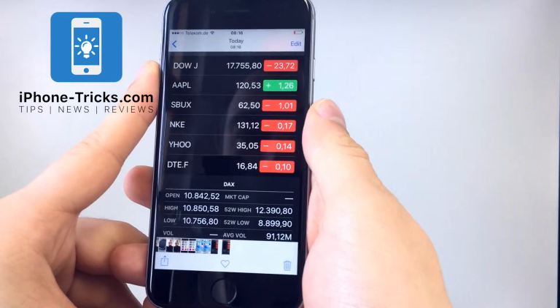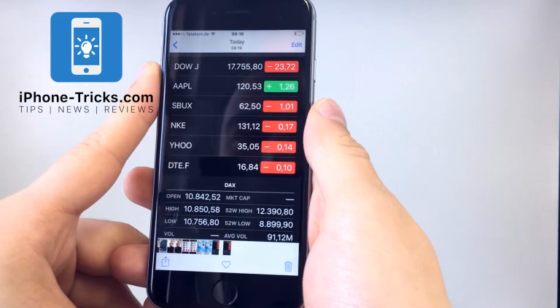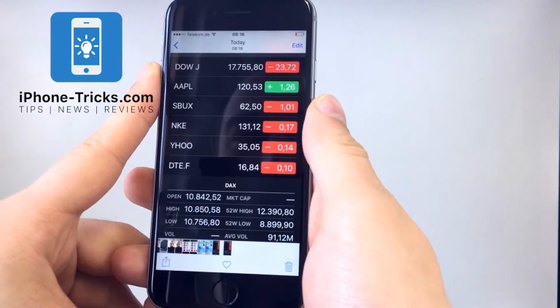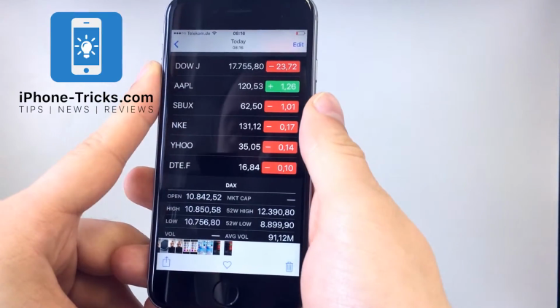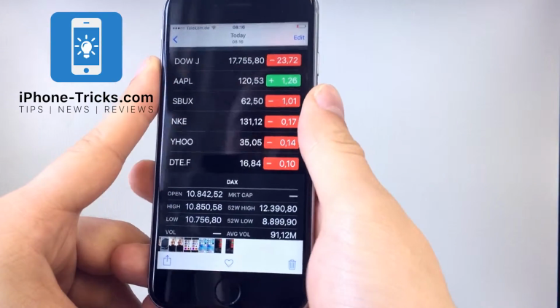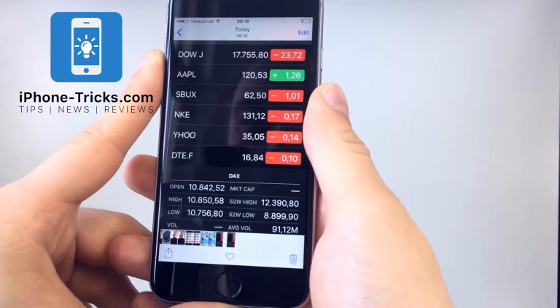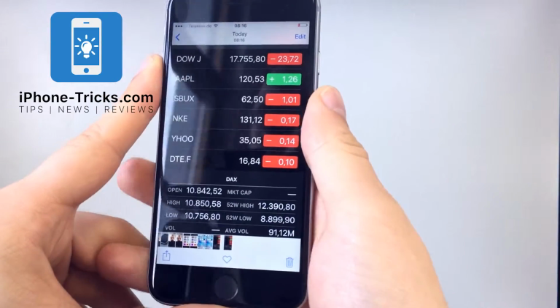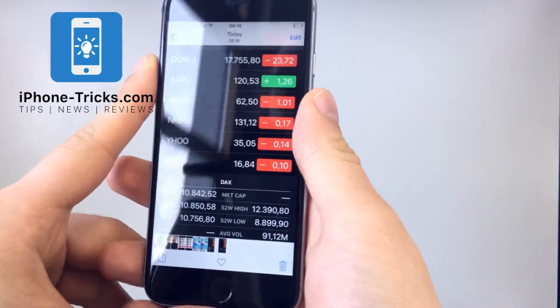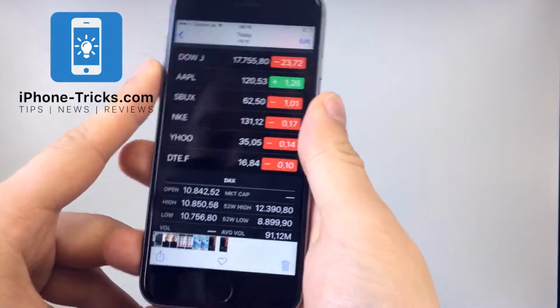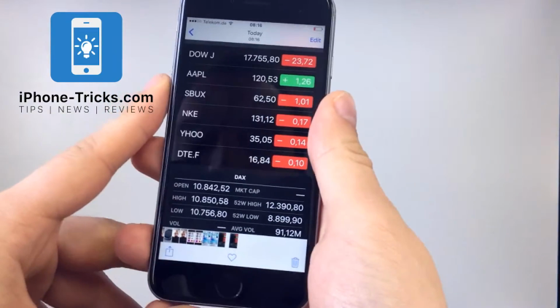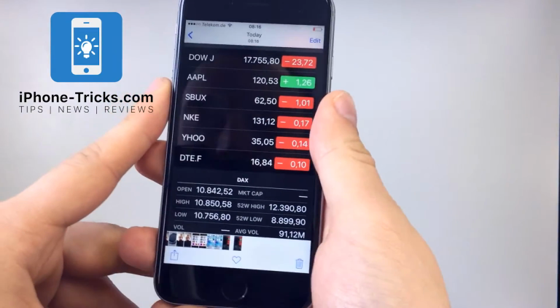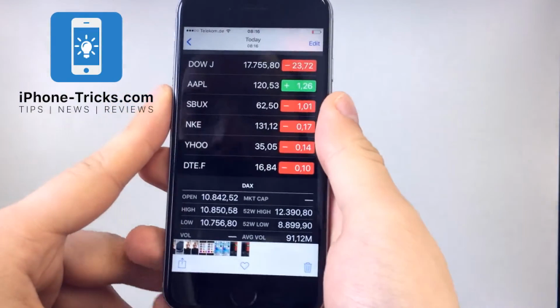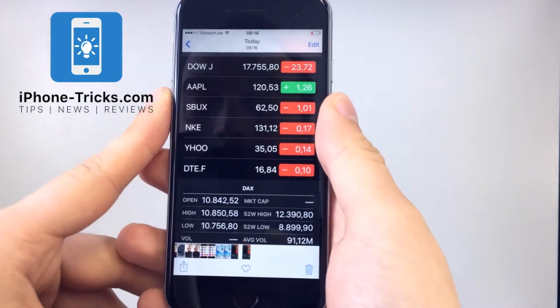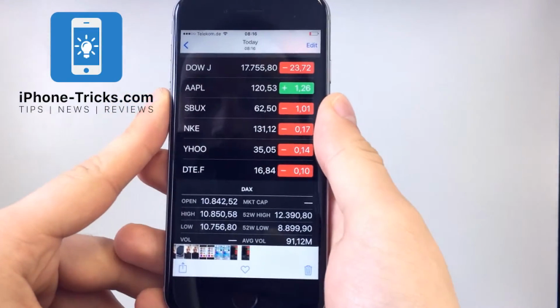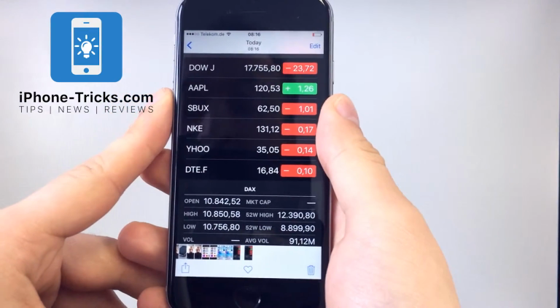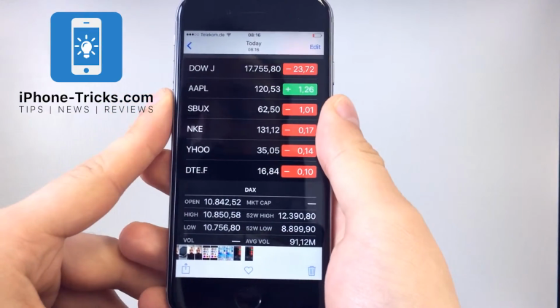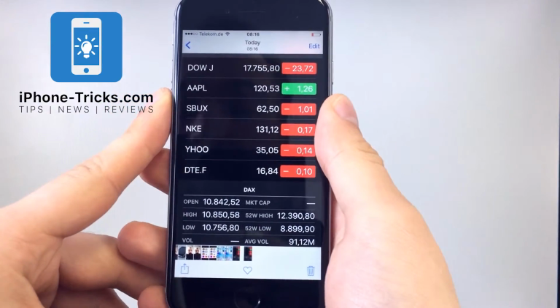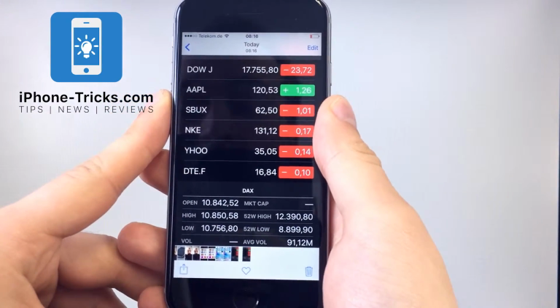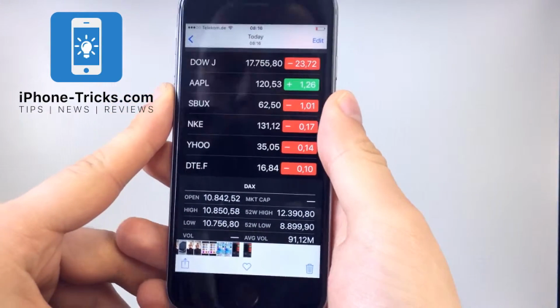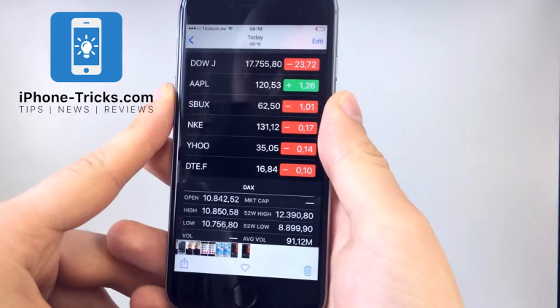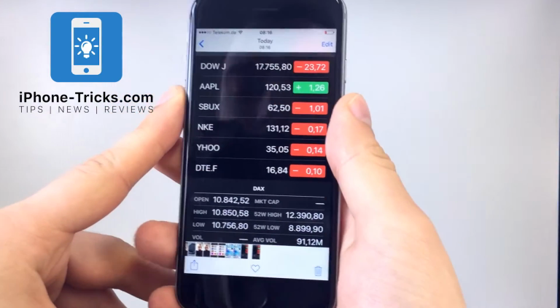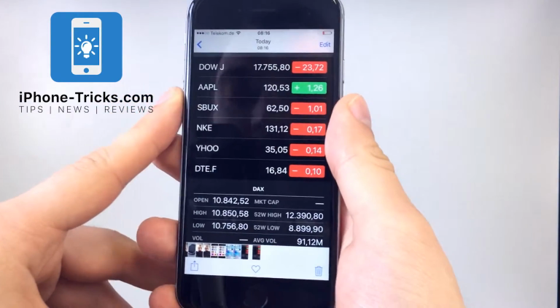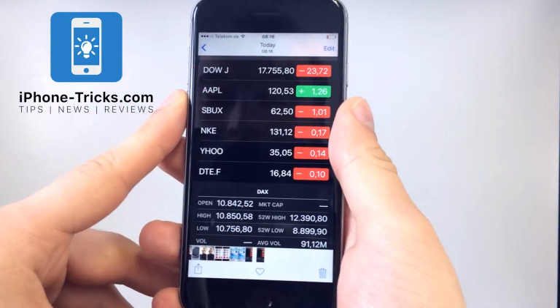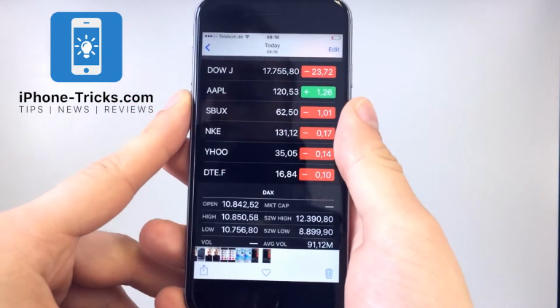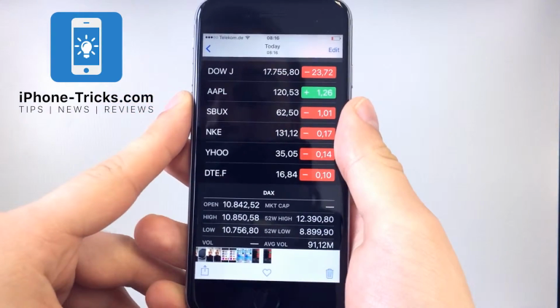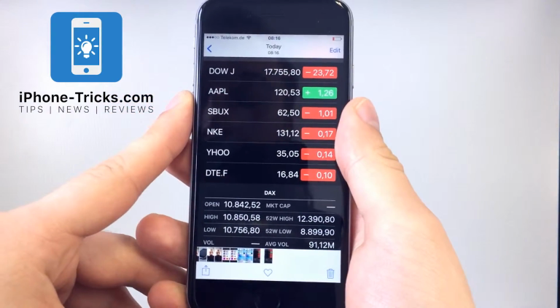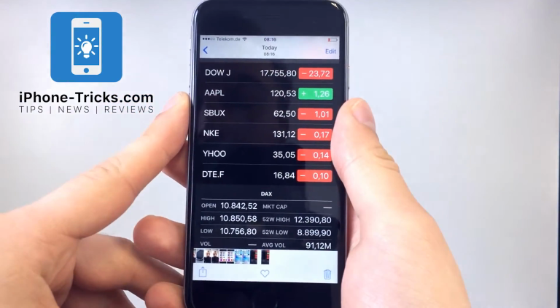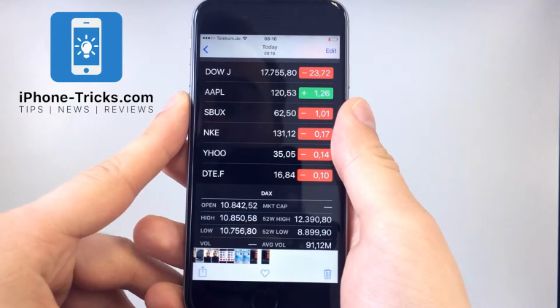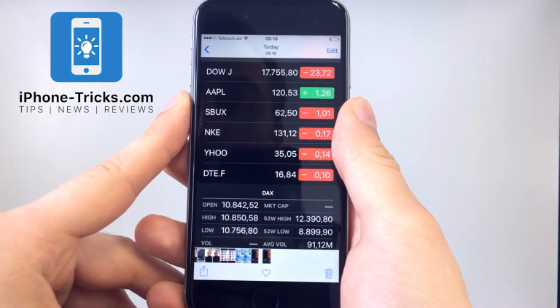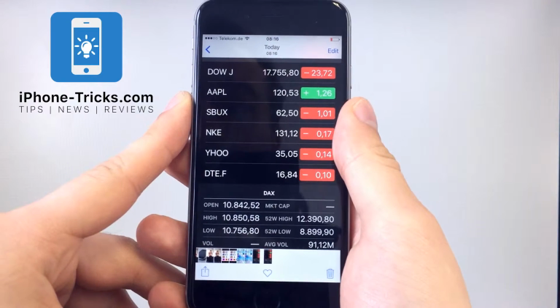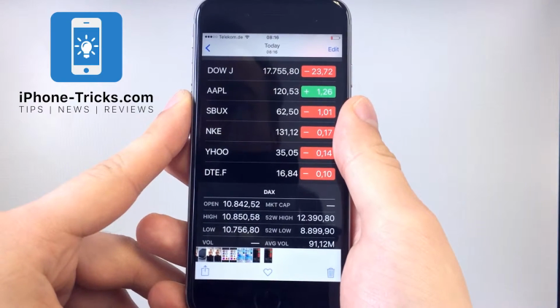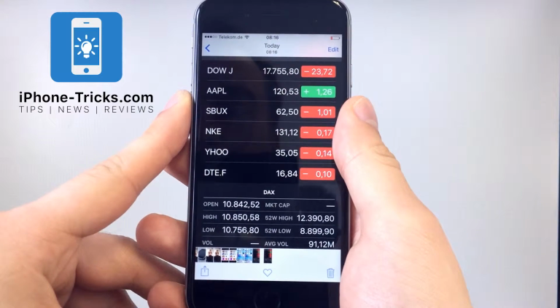This is all you need to do to capture the screen on your iOS device. This also works on an iPad or an iPod touch.